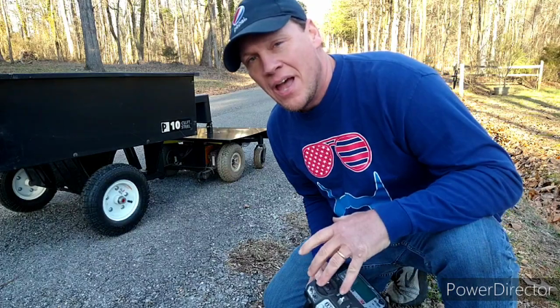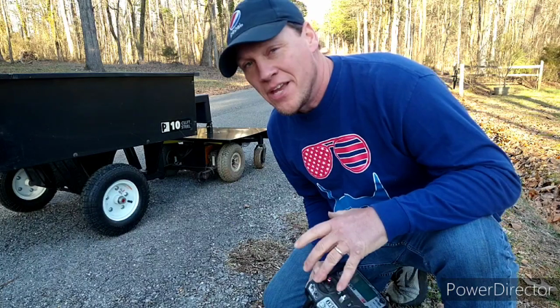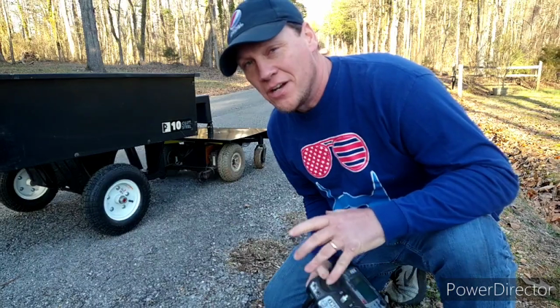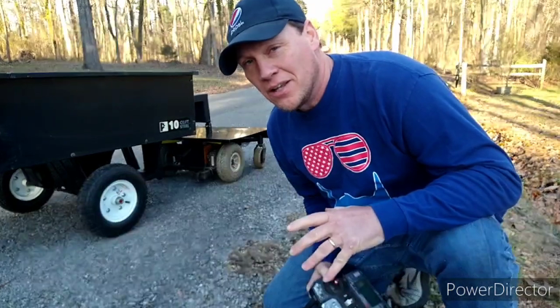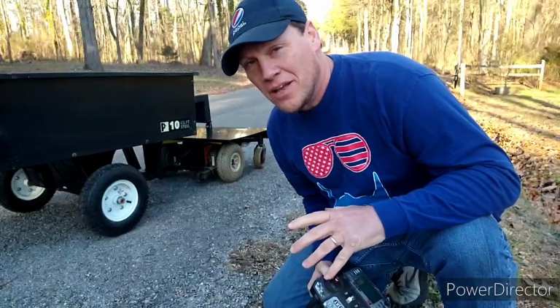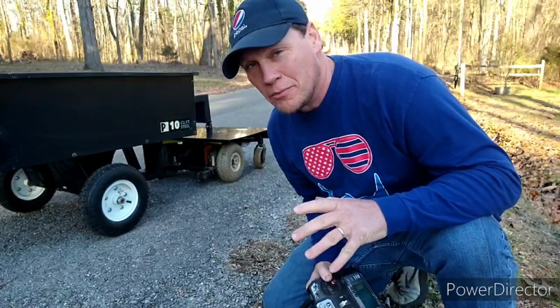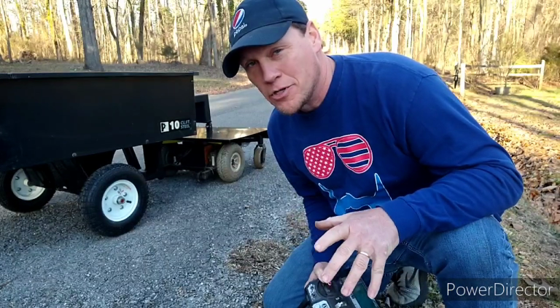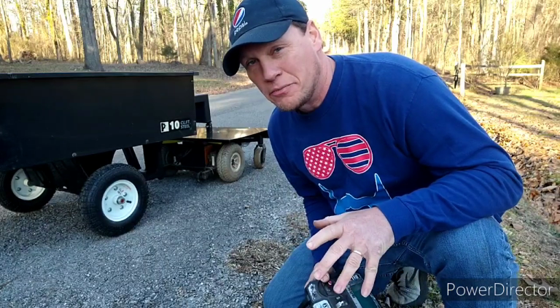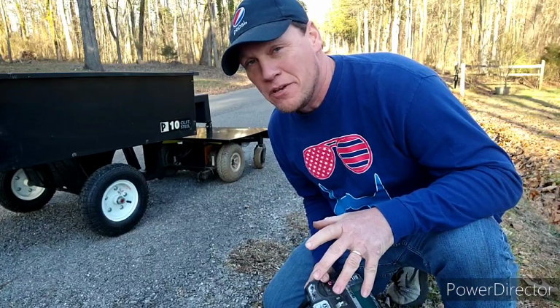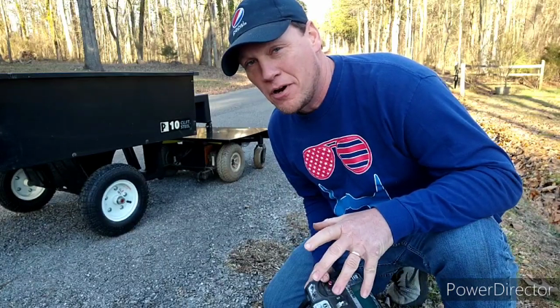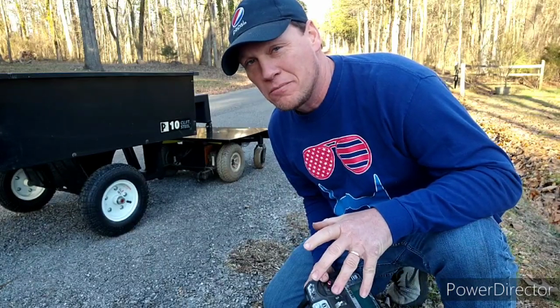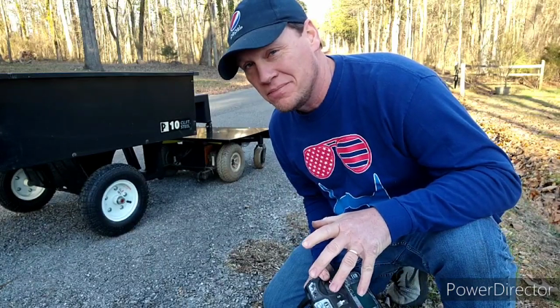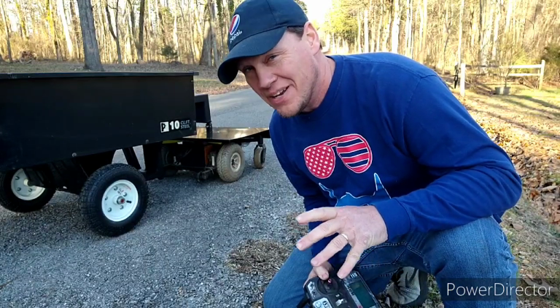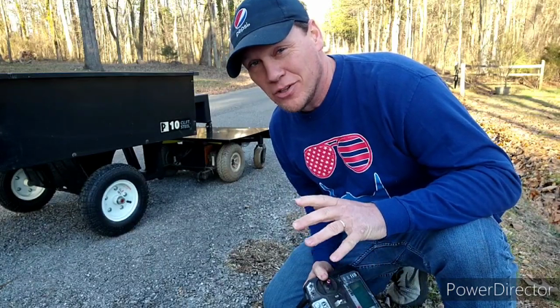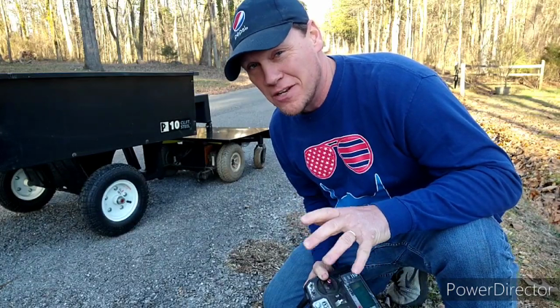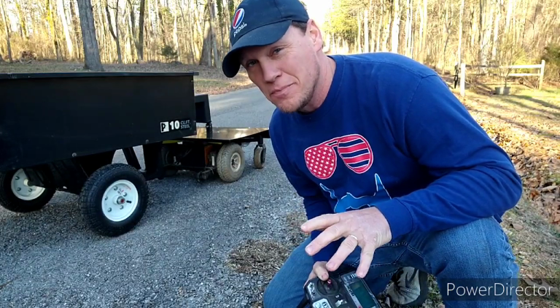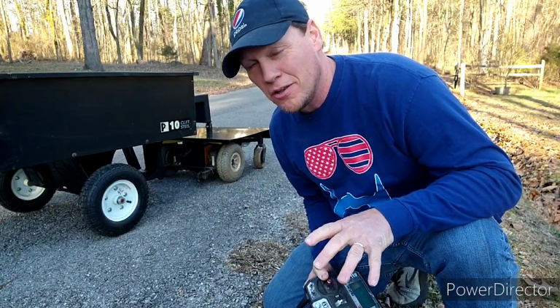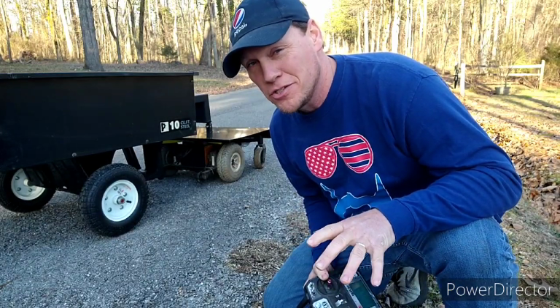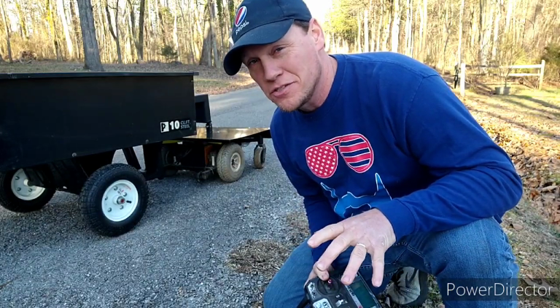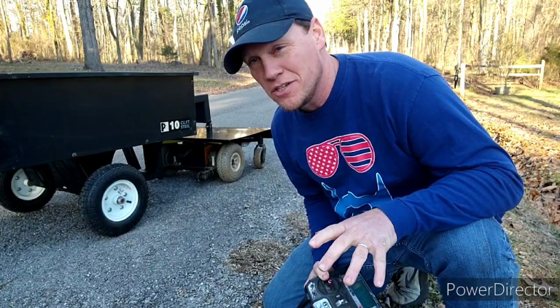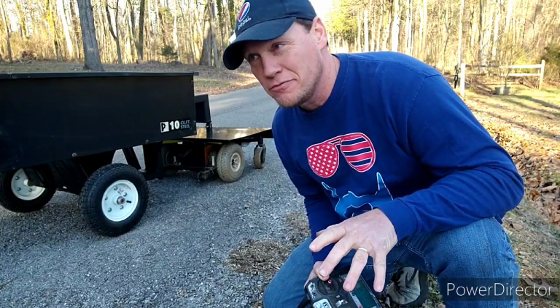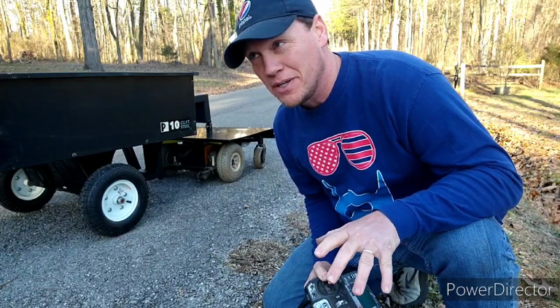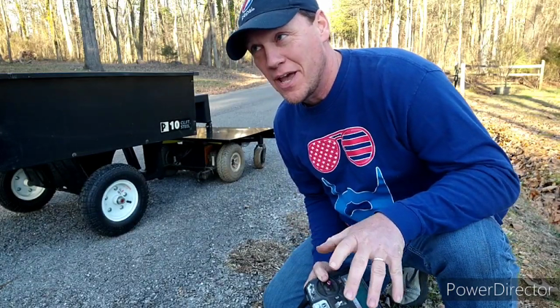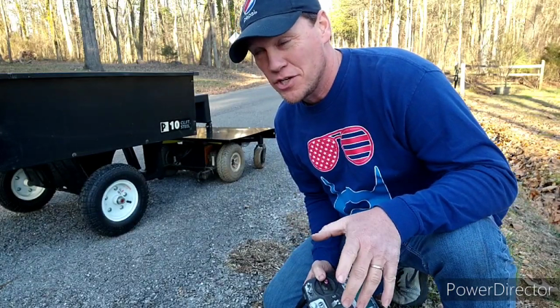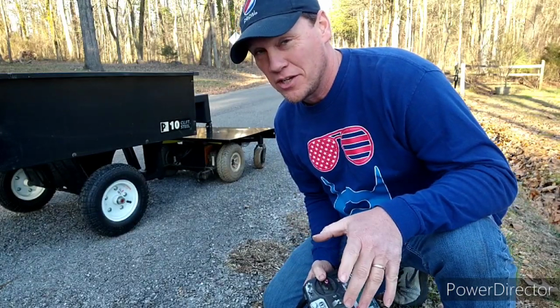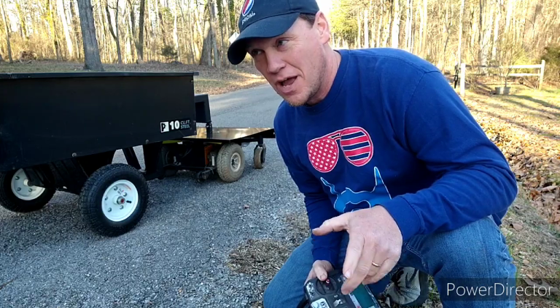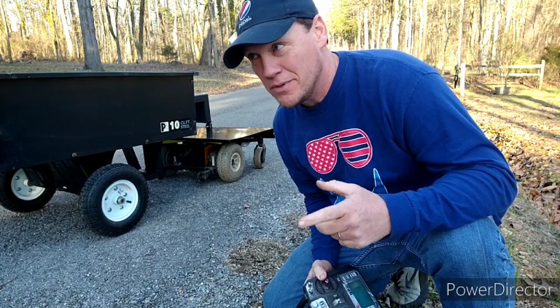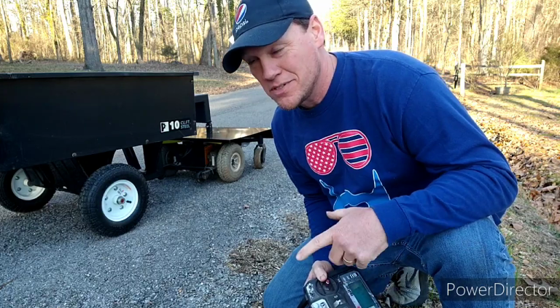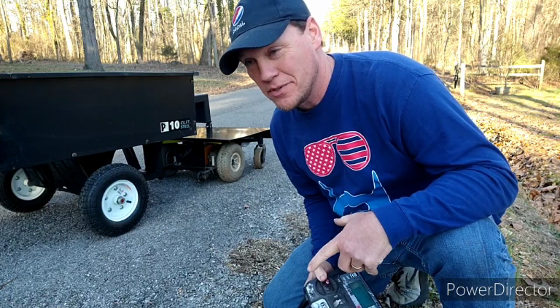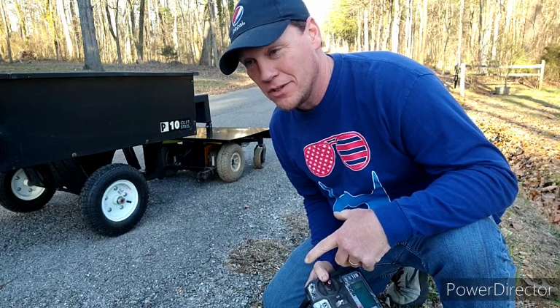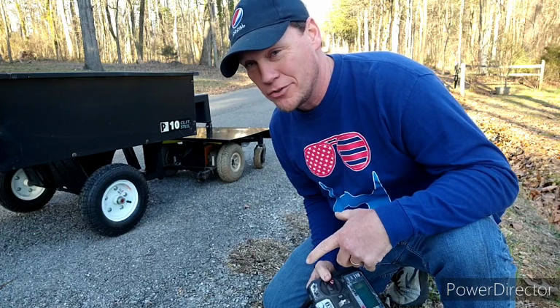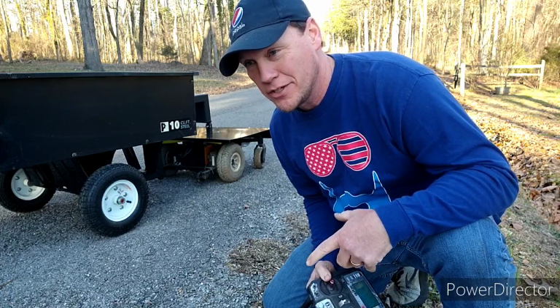Hey y'all, I'm Chris from Key Farm. I do a lot of small engine stuff, but occasionally I build something electric.